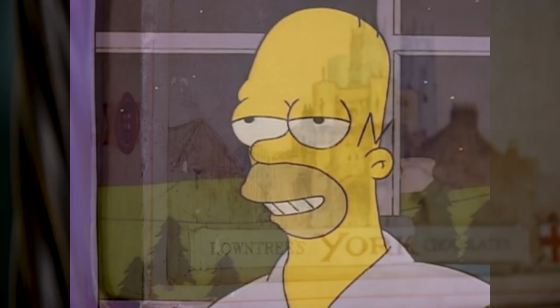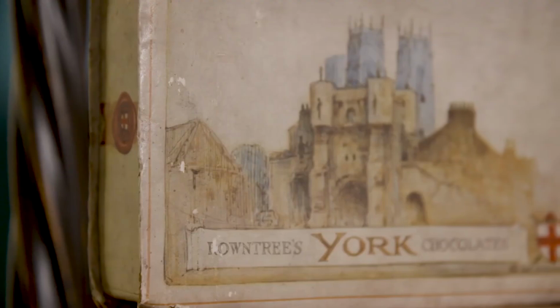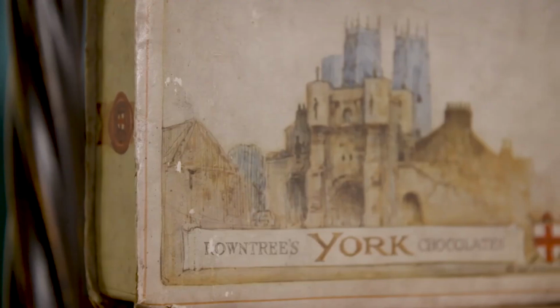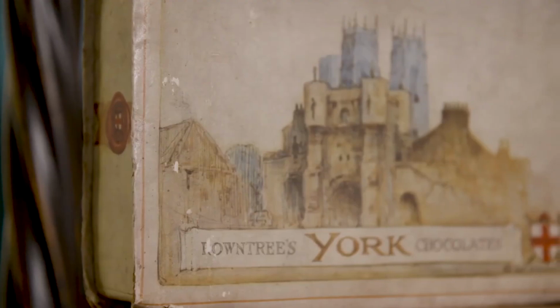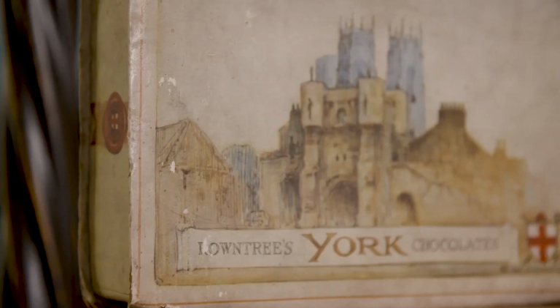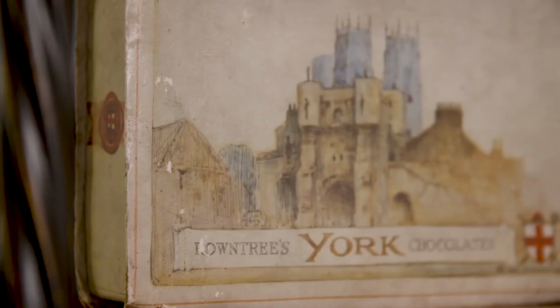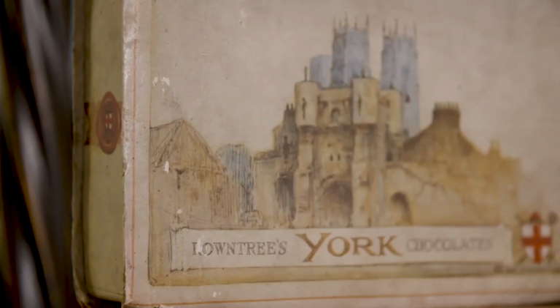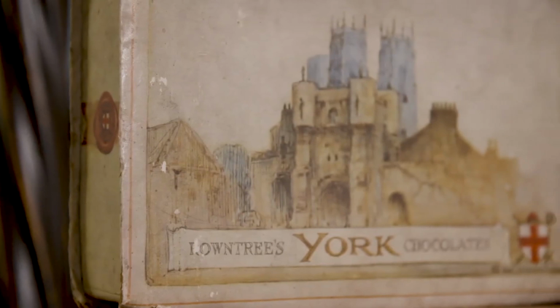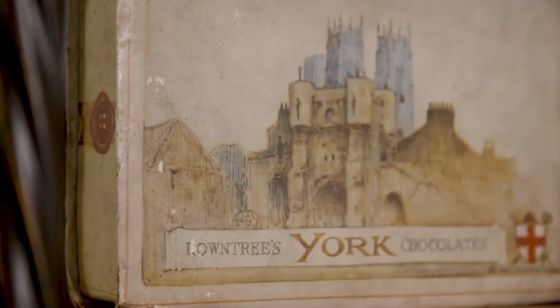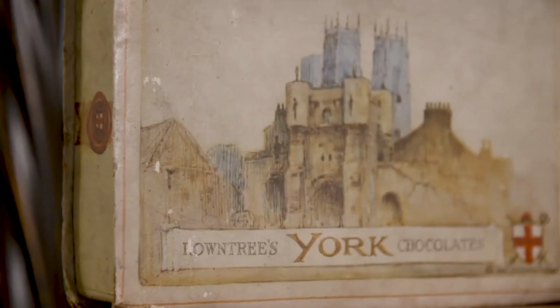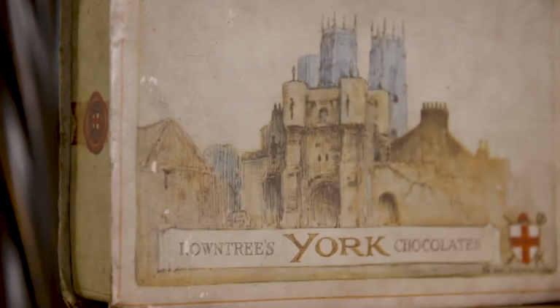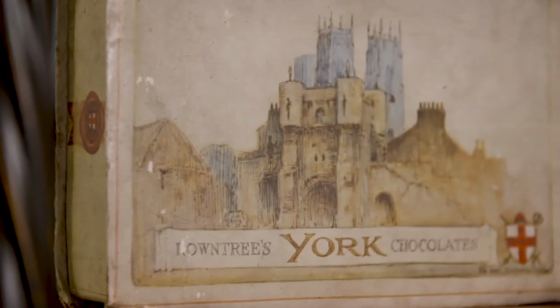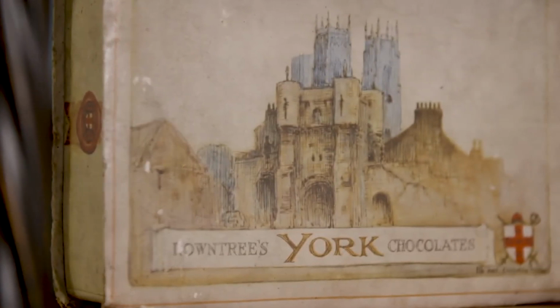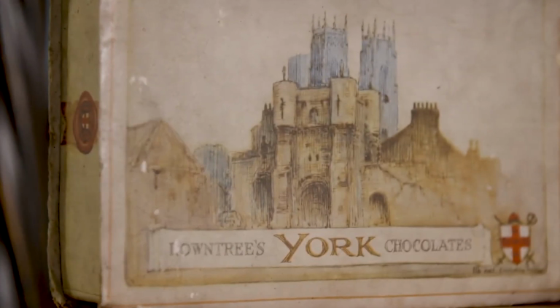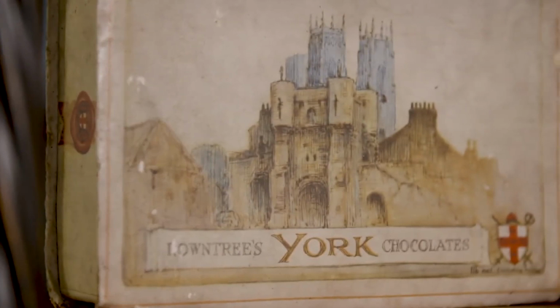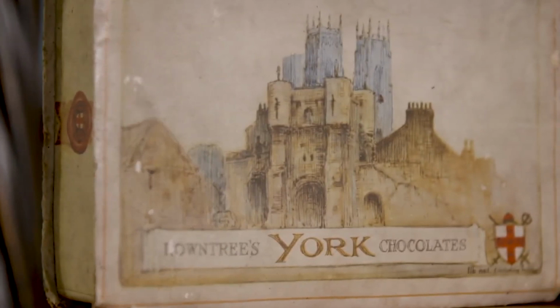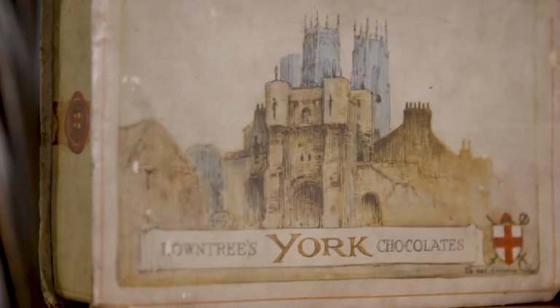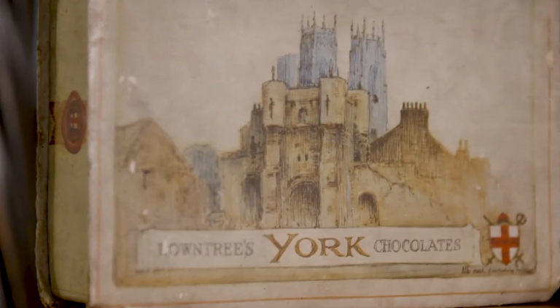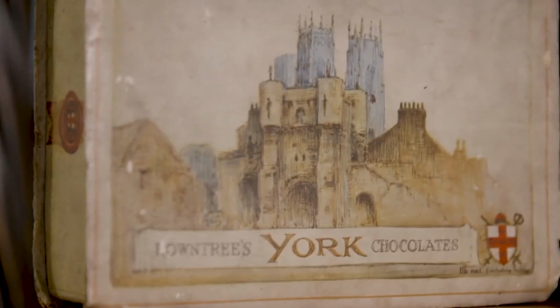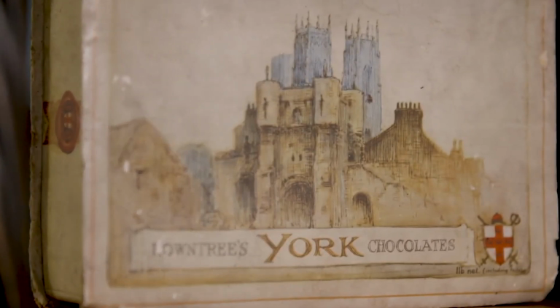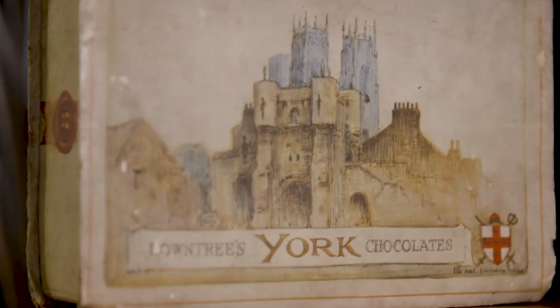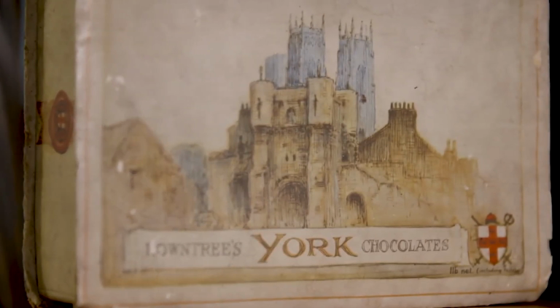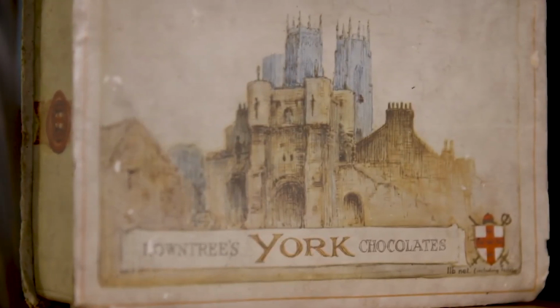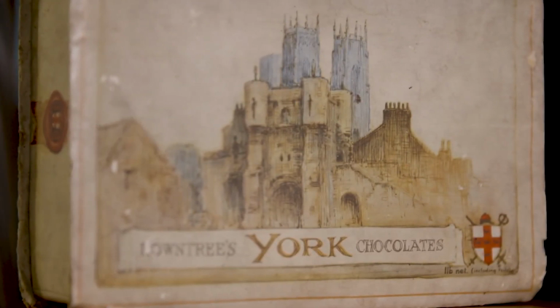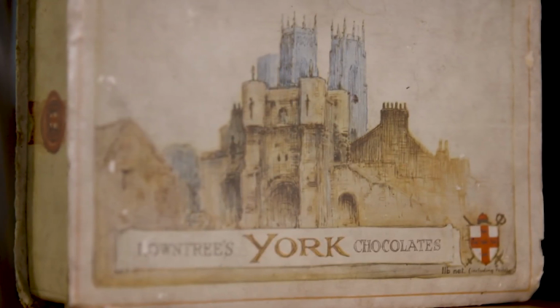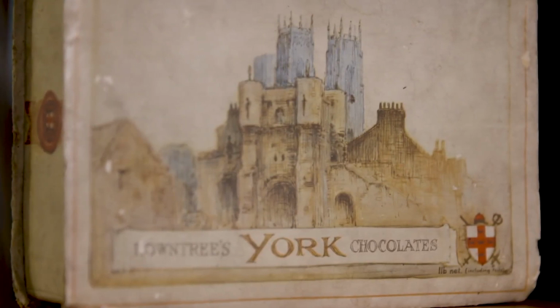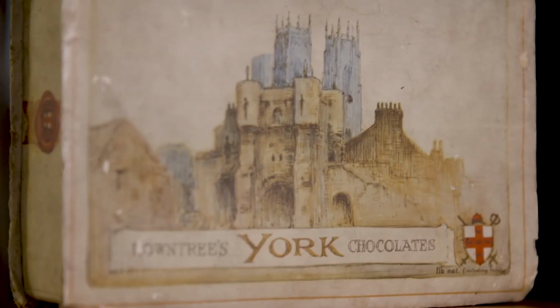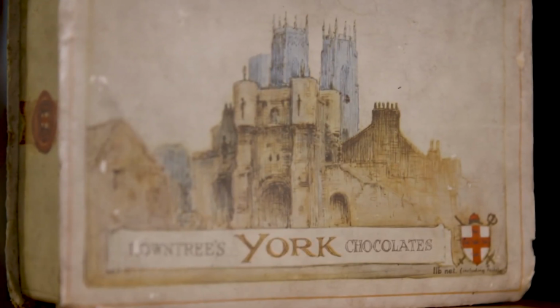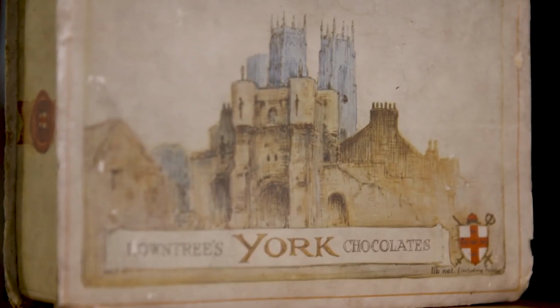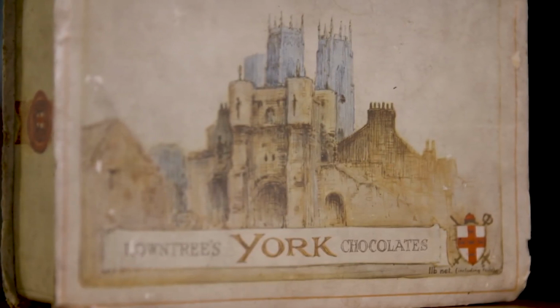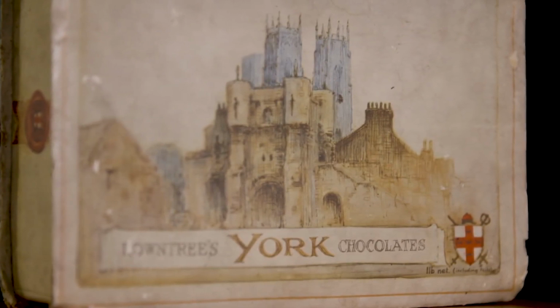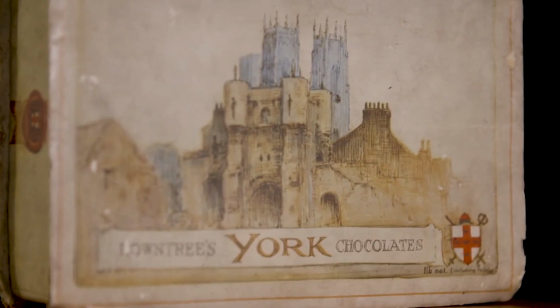And I remember always being really excited by this concept that York had this chocolate identity.